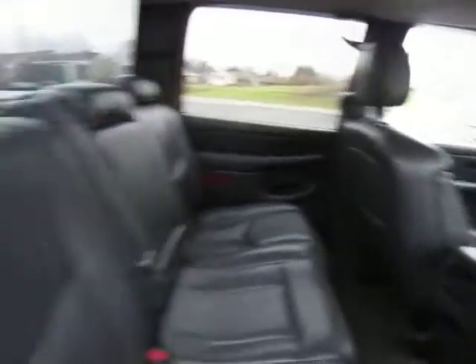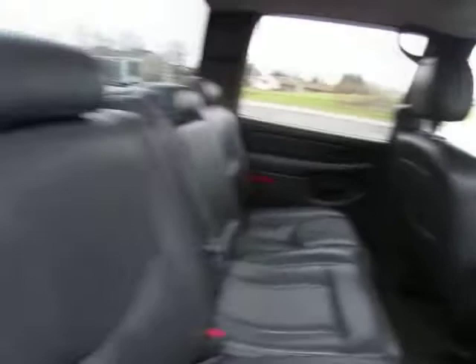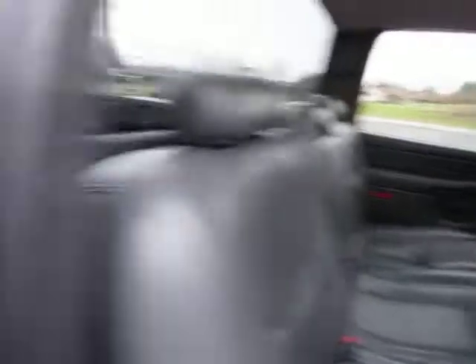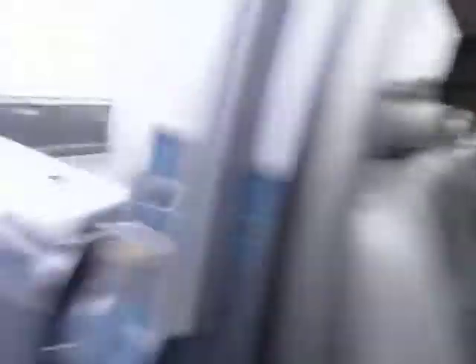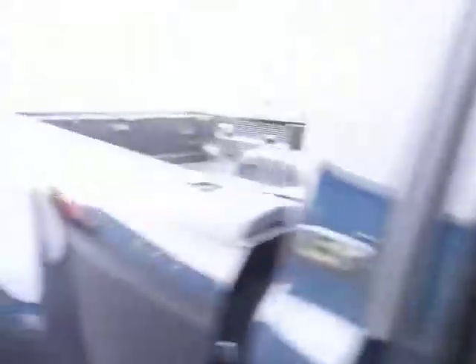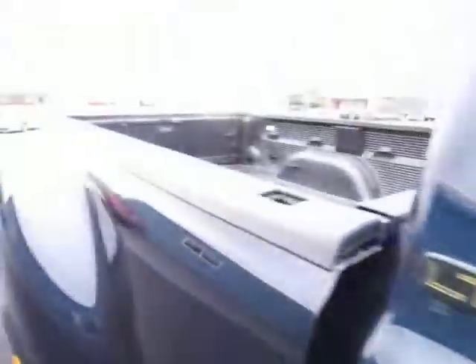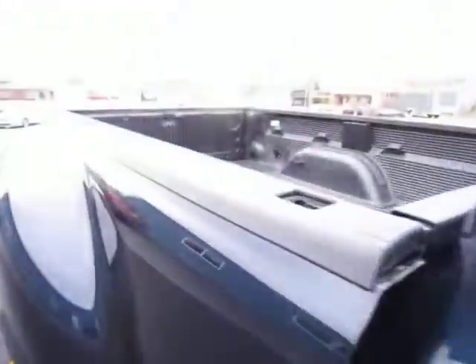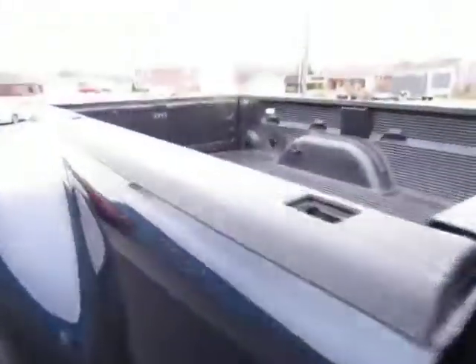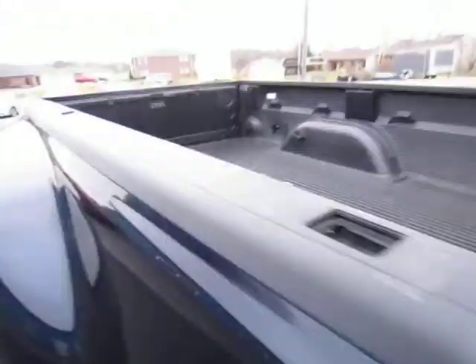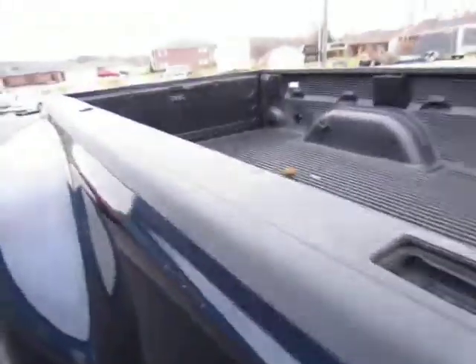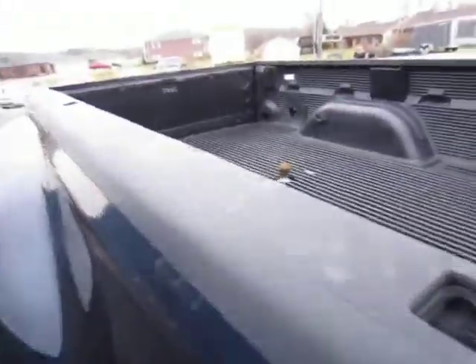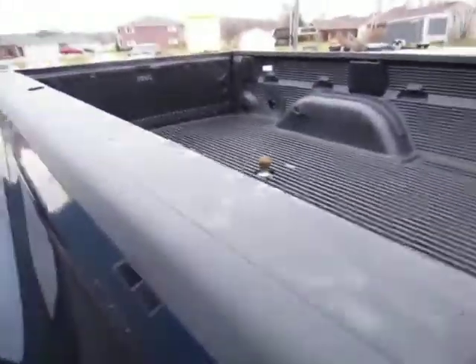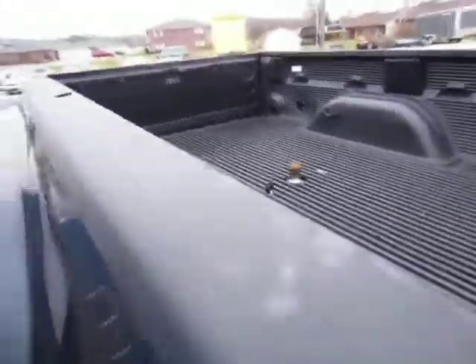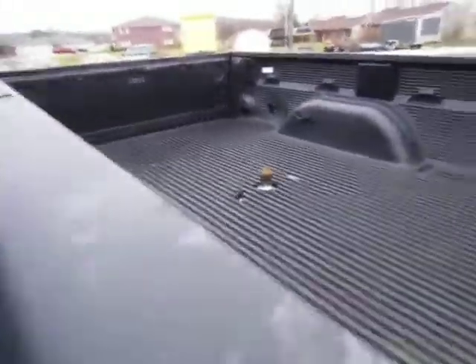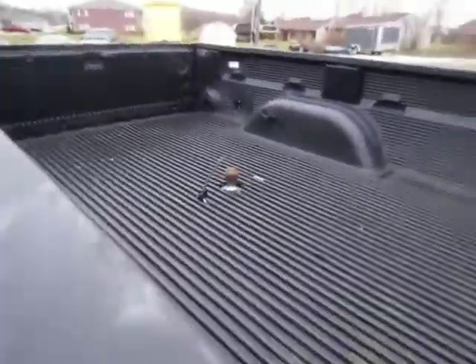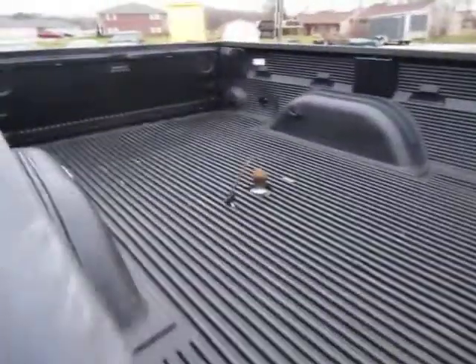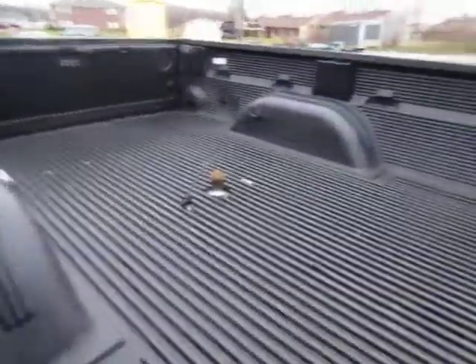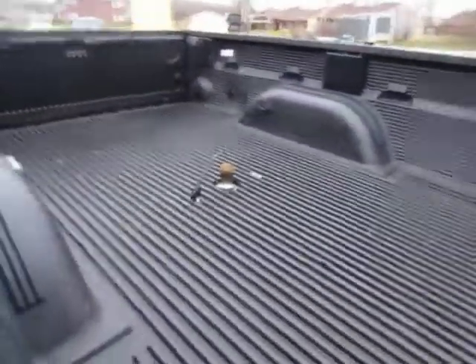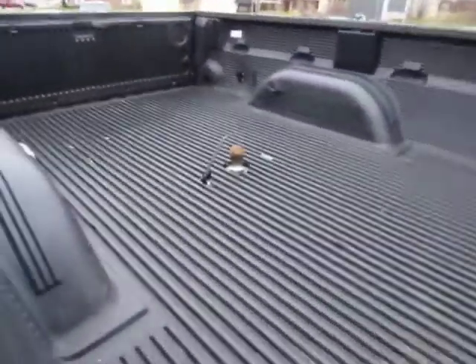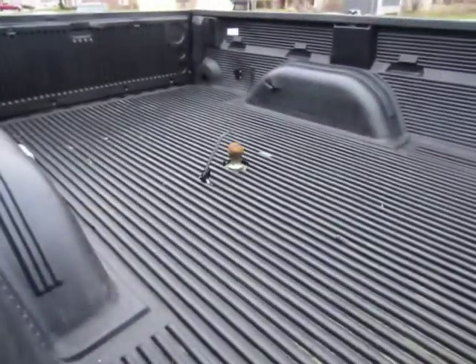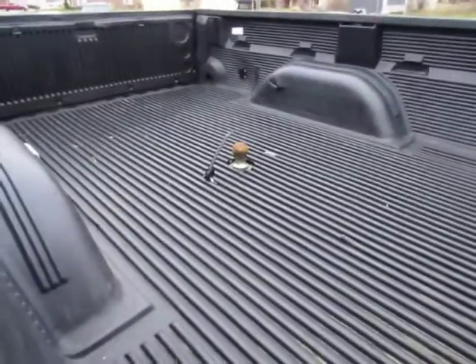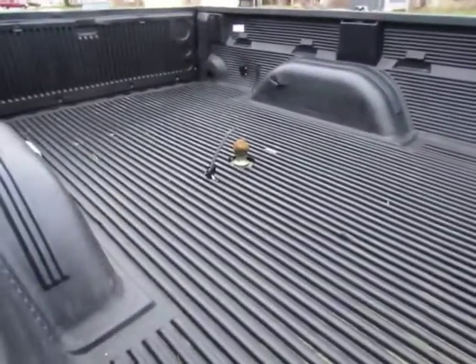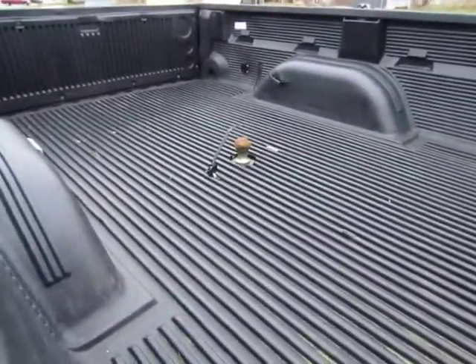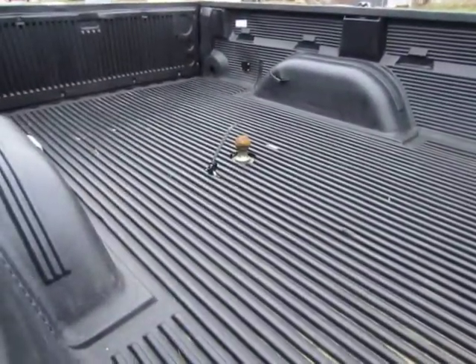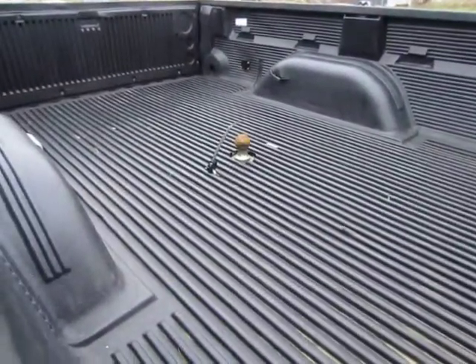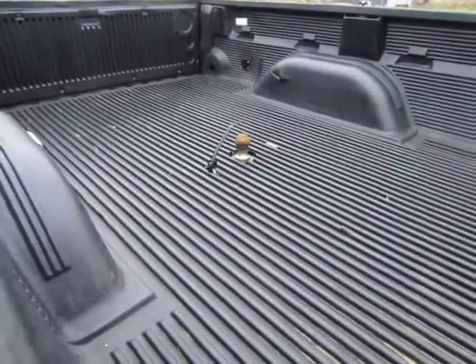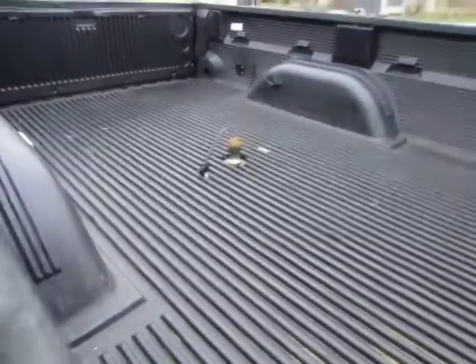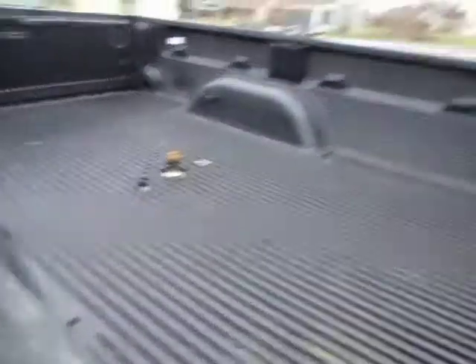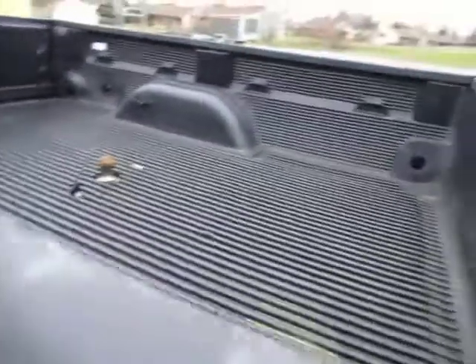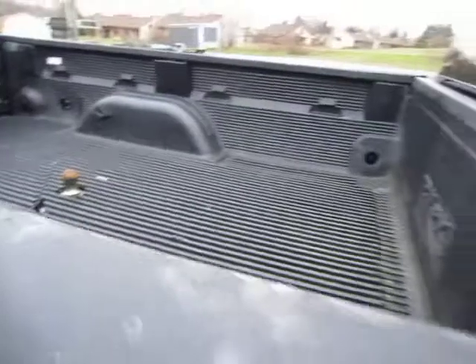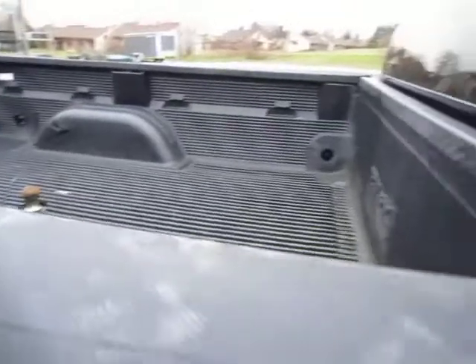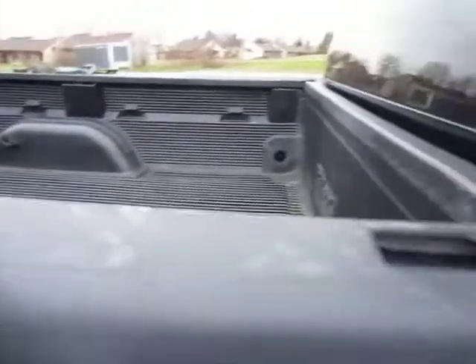It is a long bed, it does have a B&W gooseneck hitch as well as a bed liner.